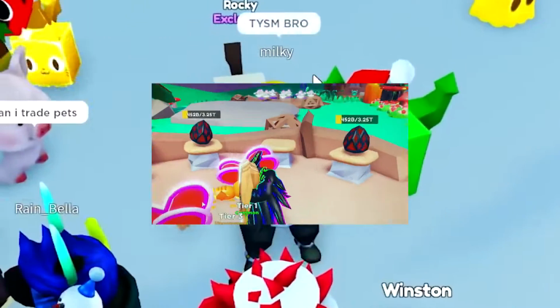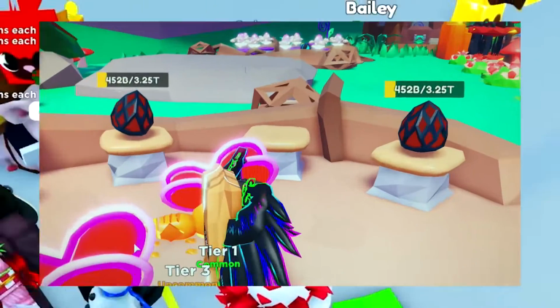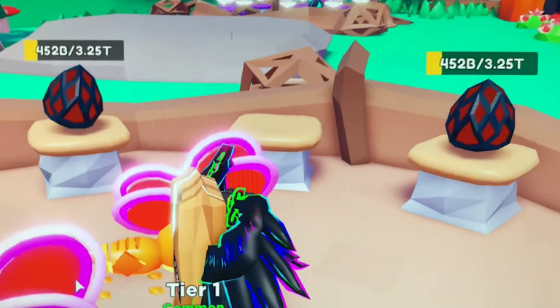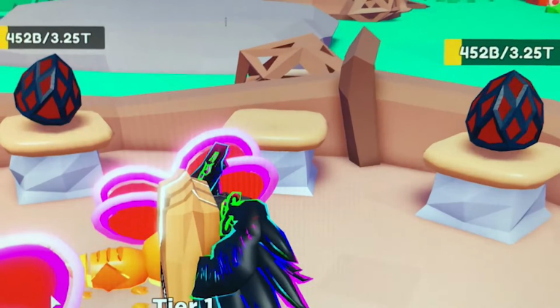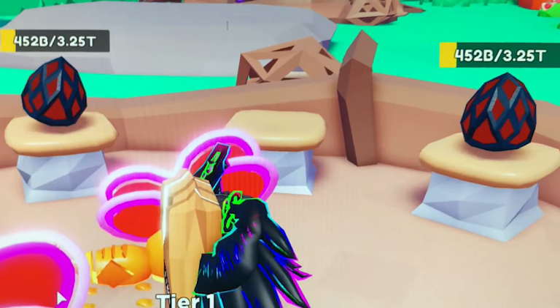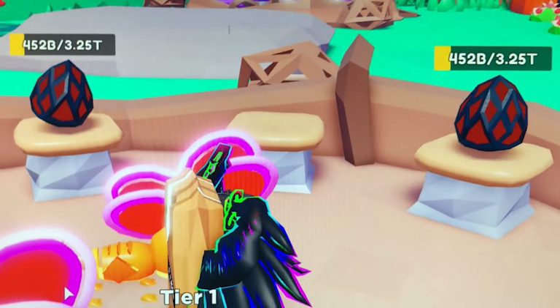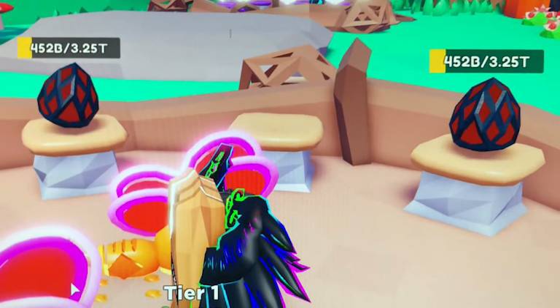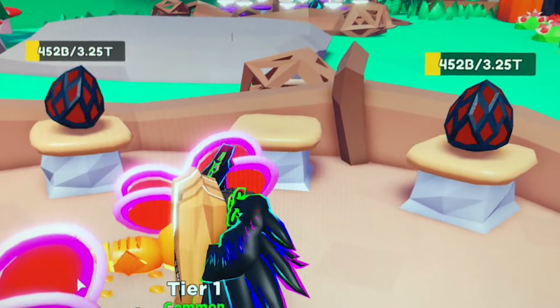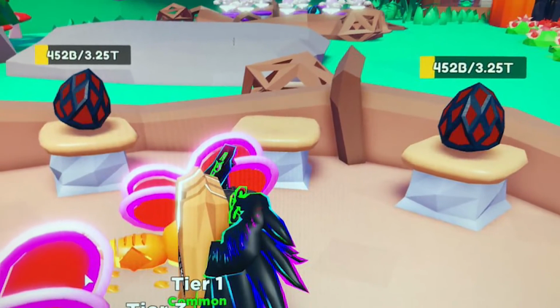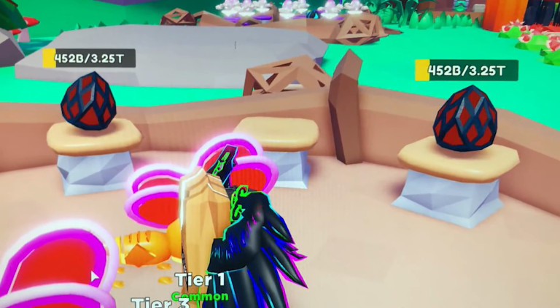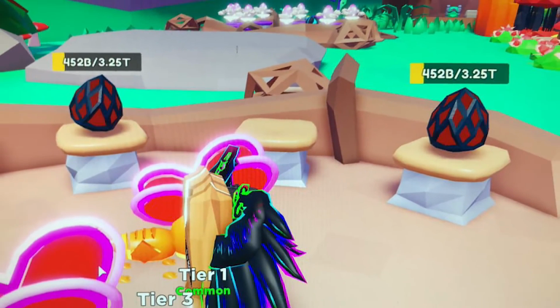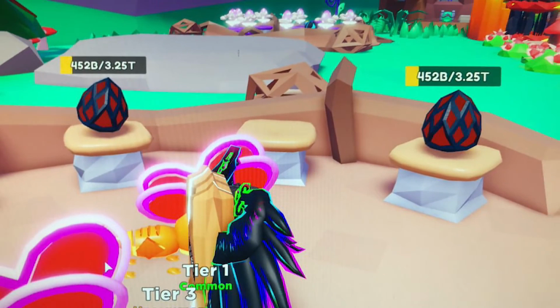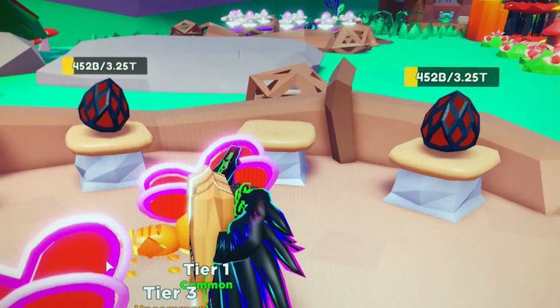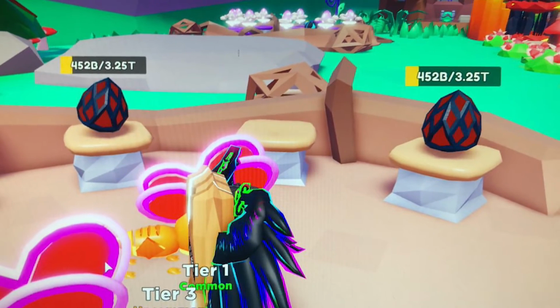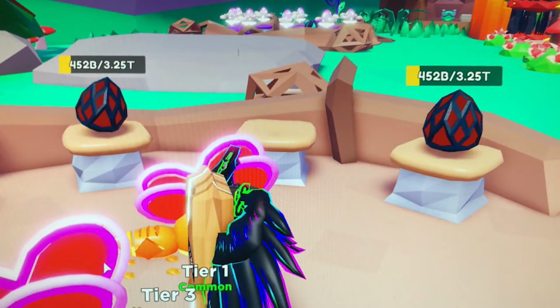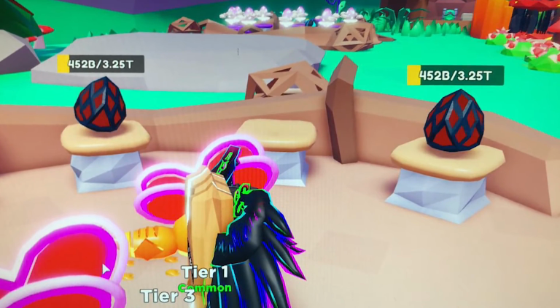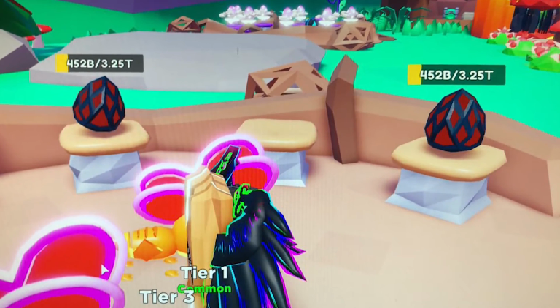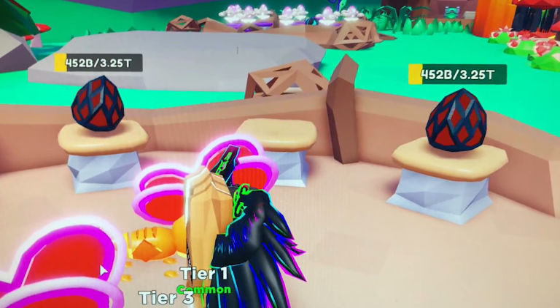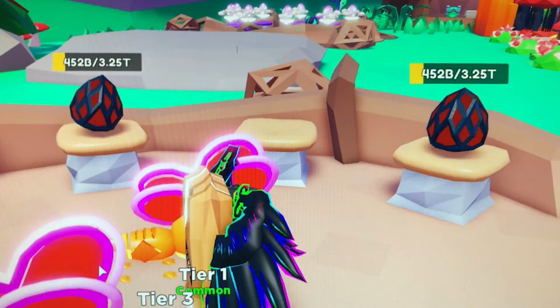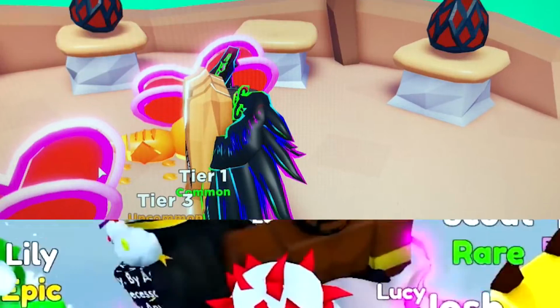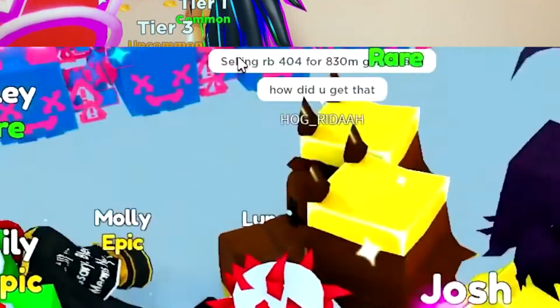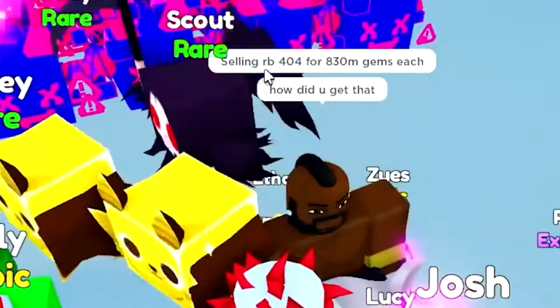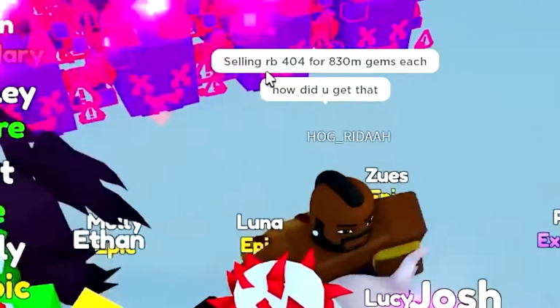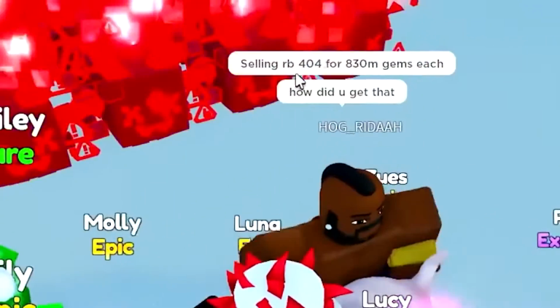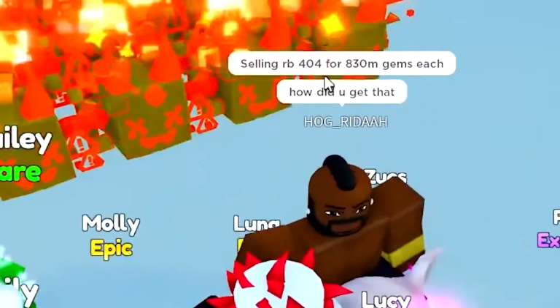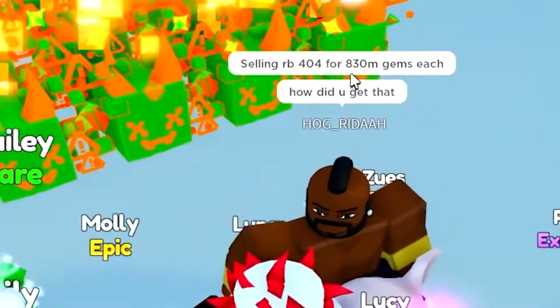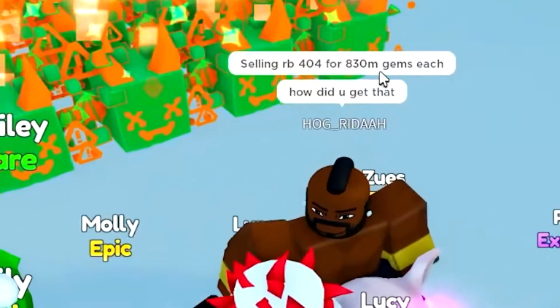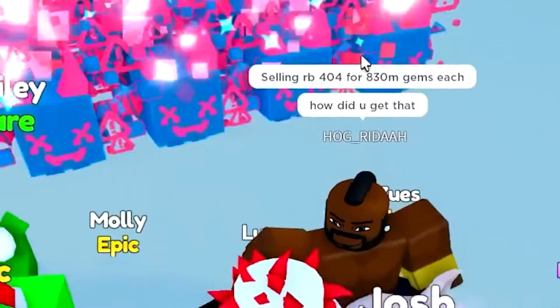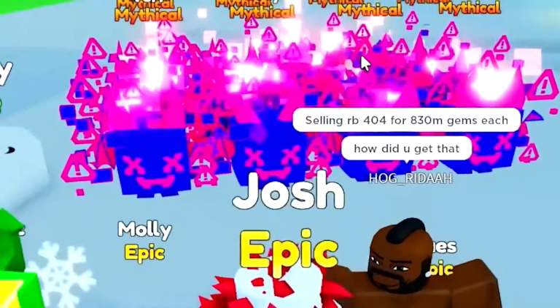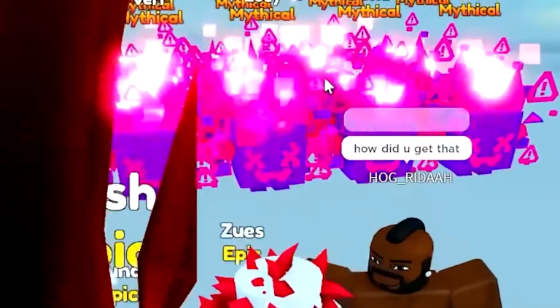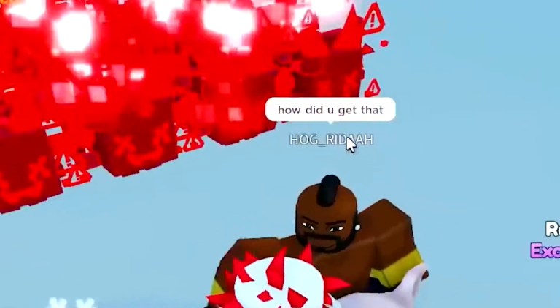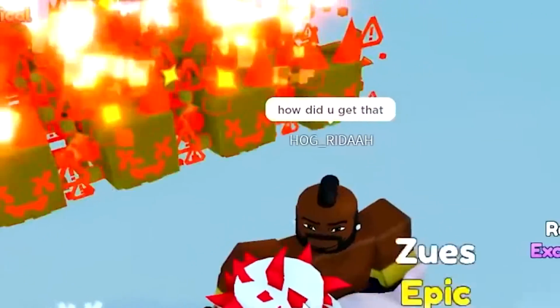Many pets appear in one or more egg variants. Therefore, a player can get lucky if they hatch an exclusive pet from a cheaper egg.